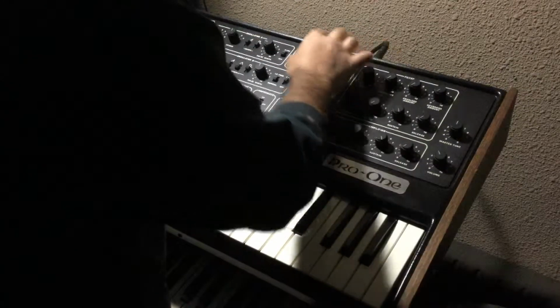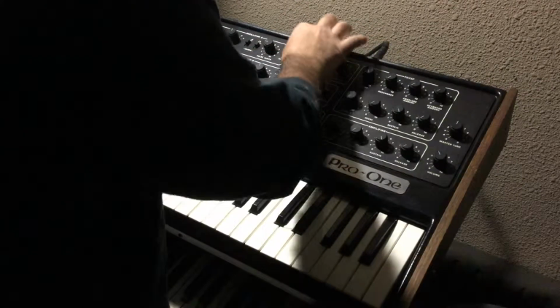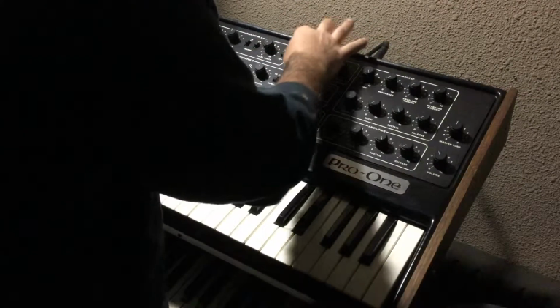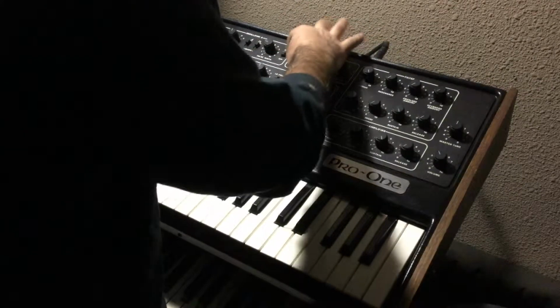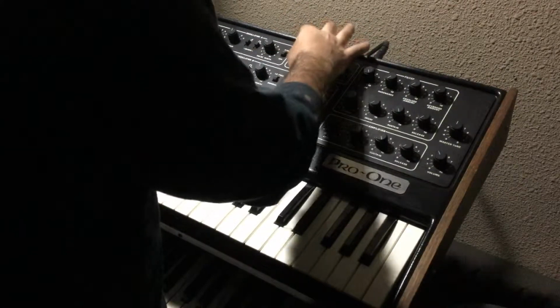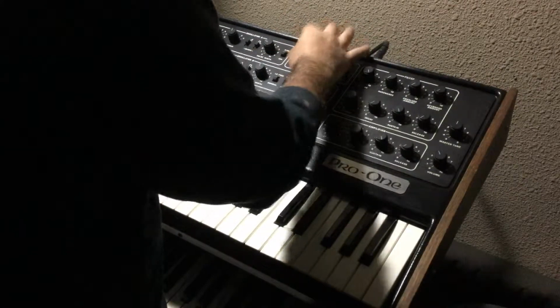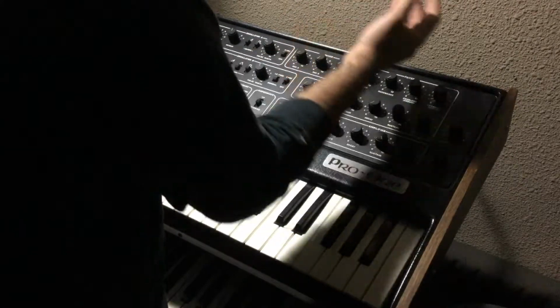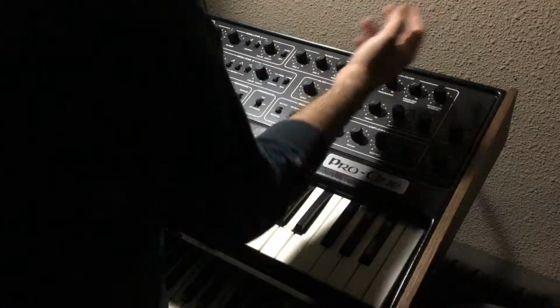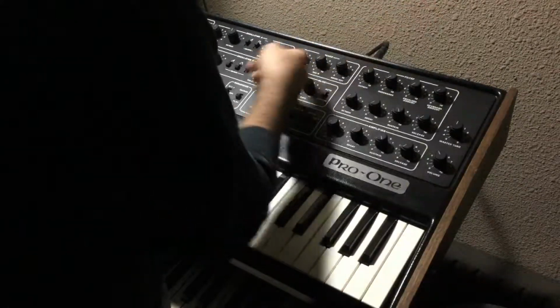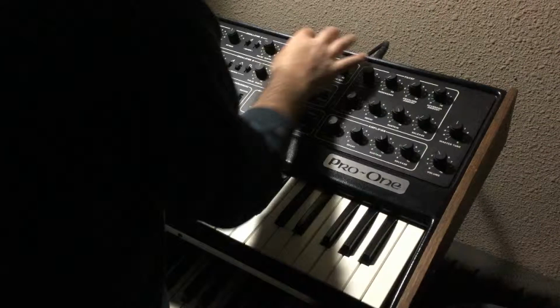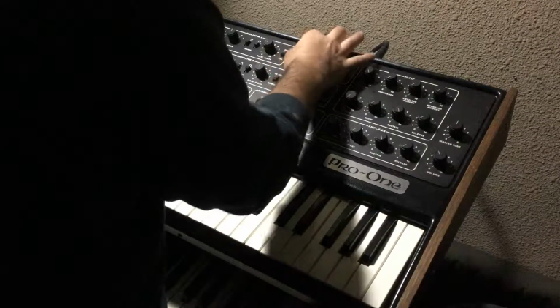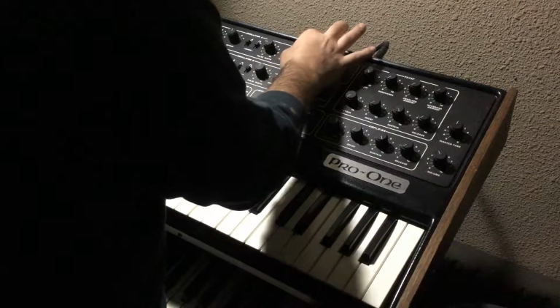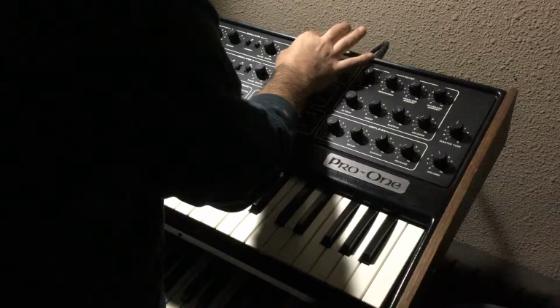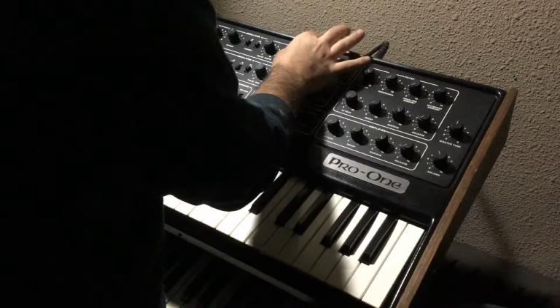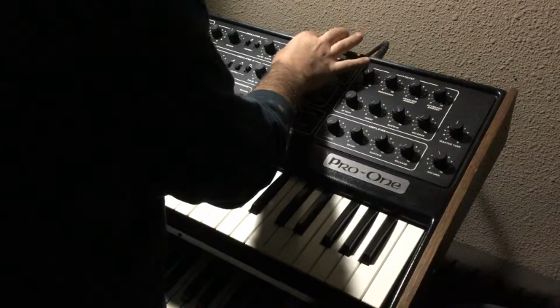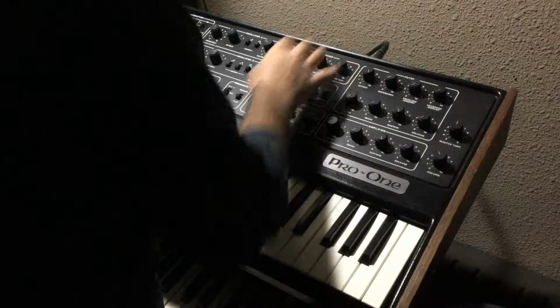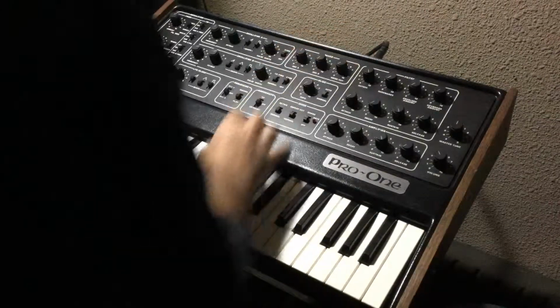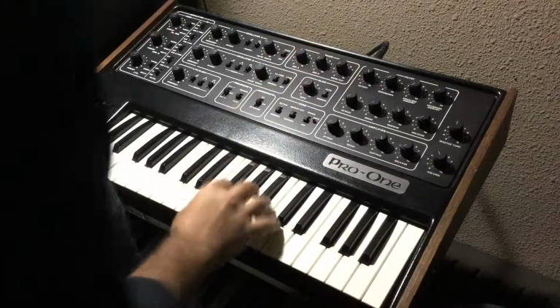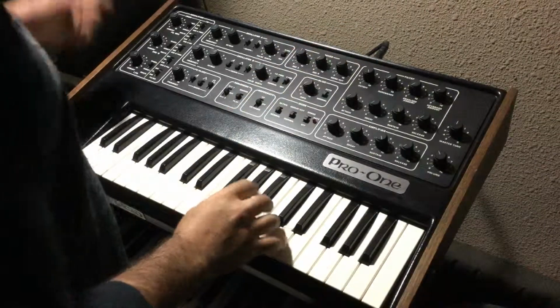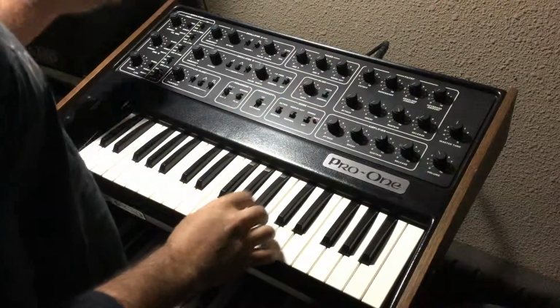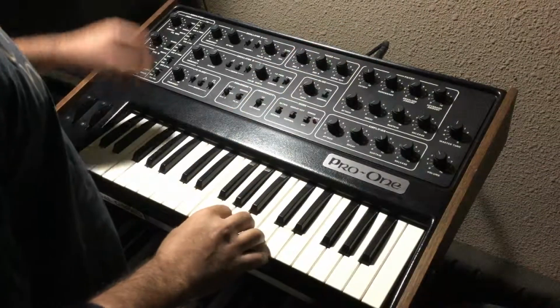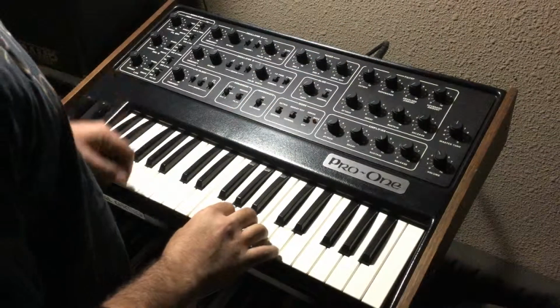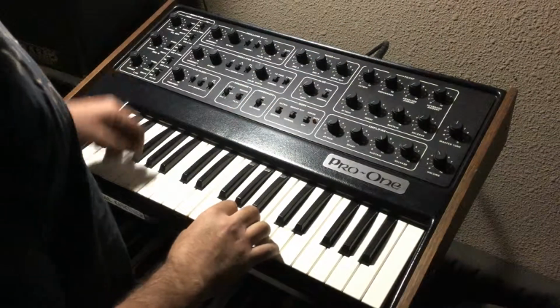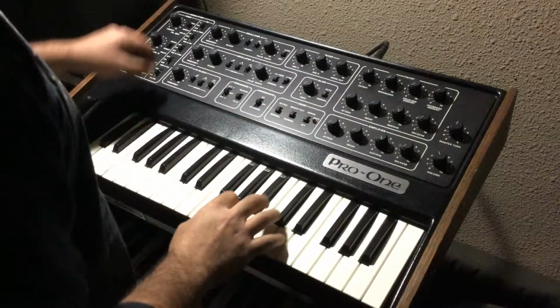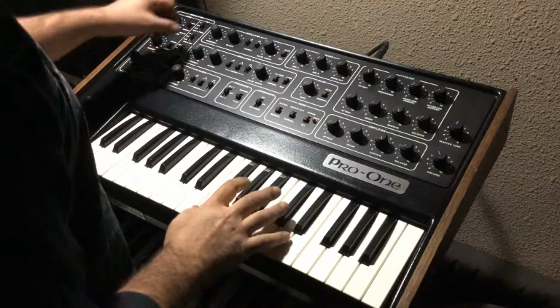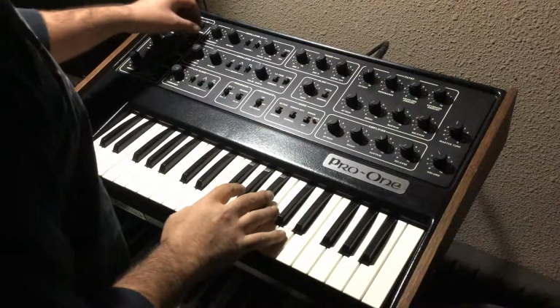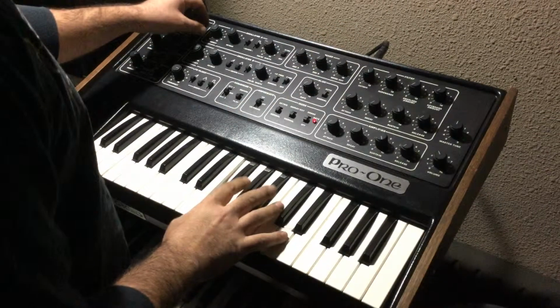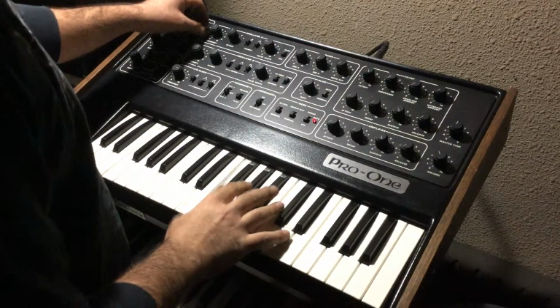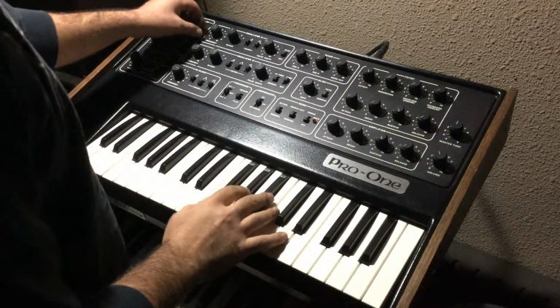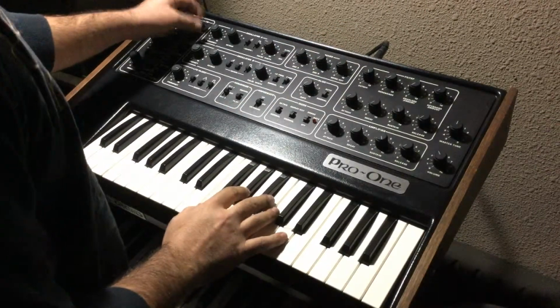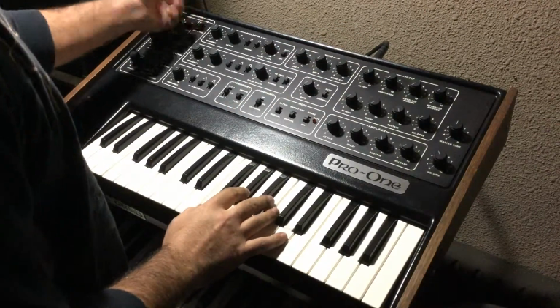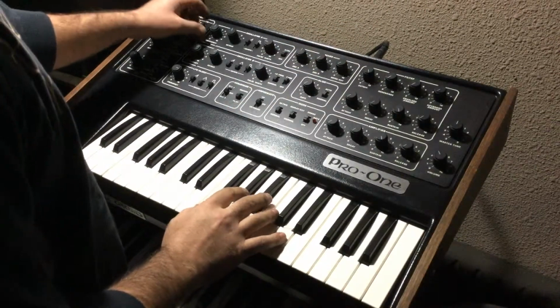On the mixer, oscillator A is at halfway. I'll just go through all the knobs — here's the frequency.